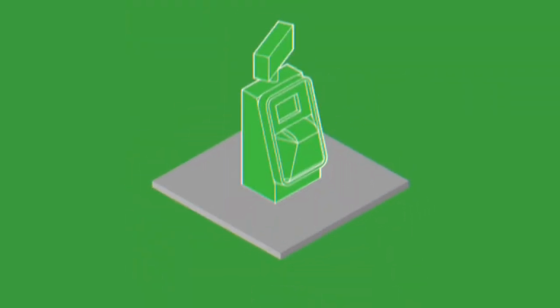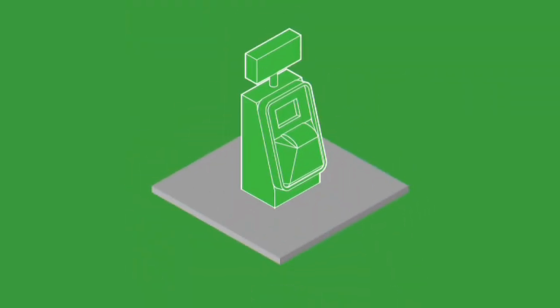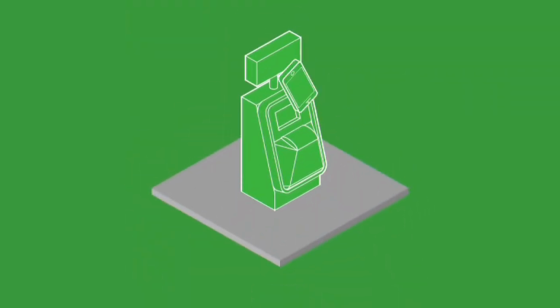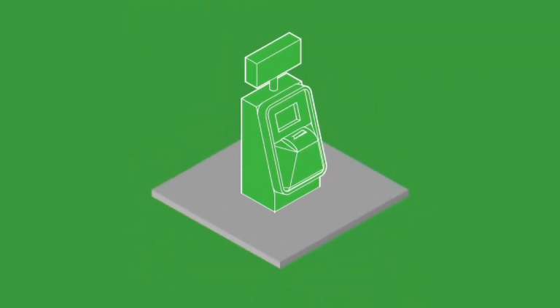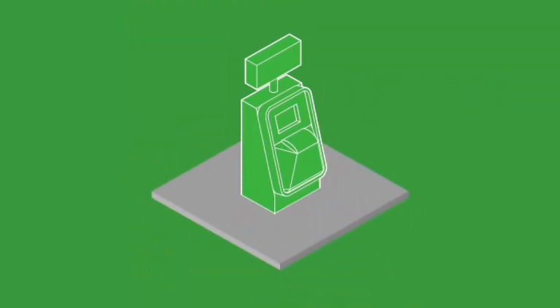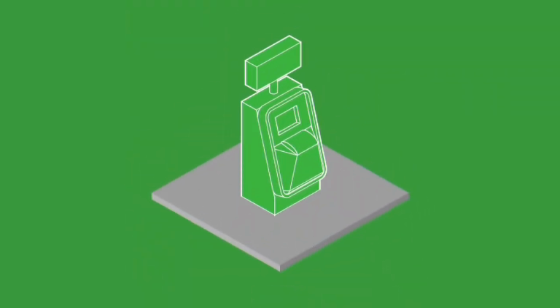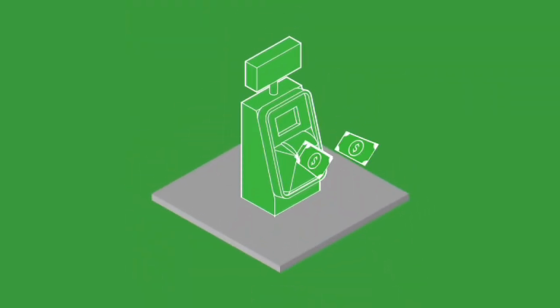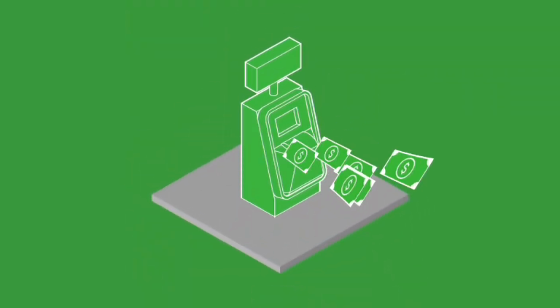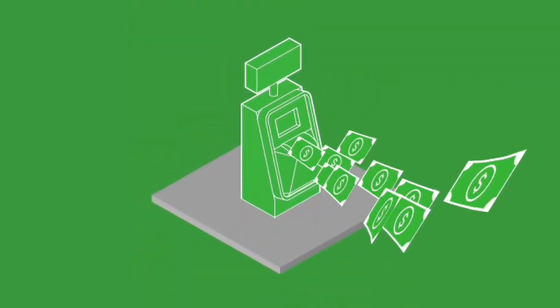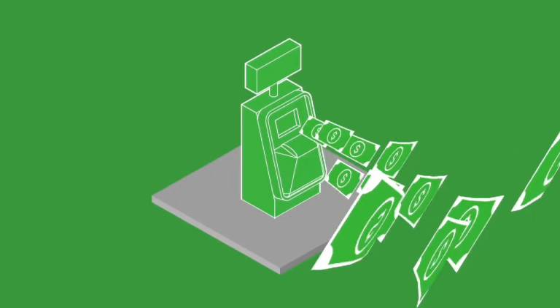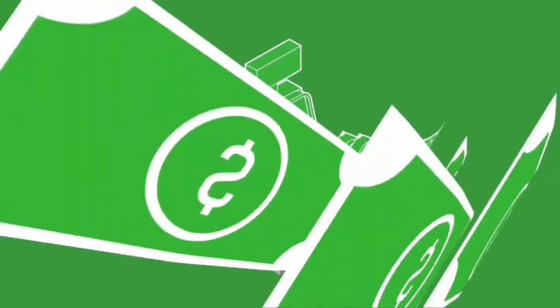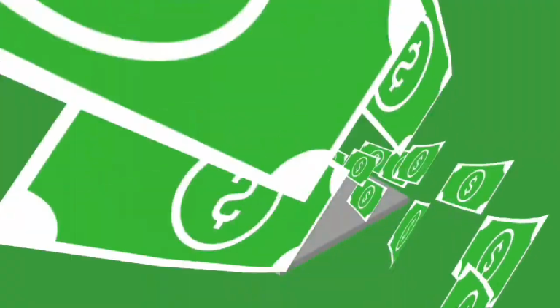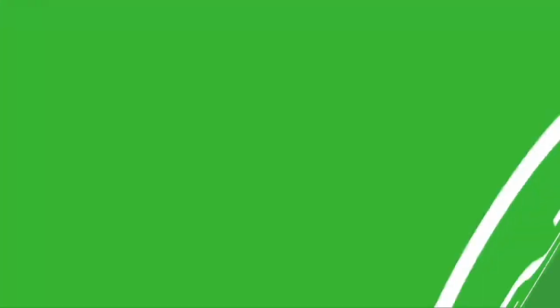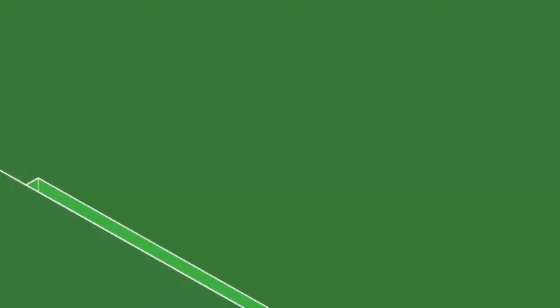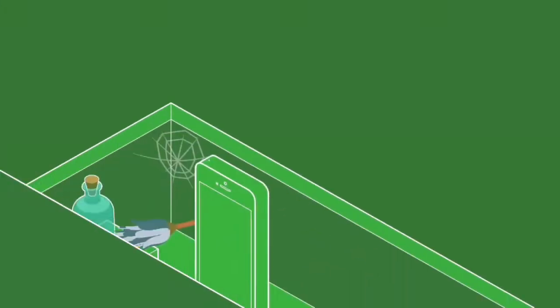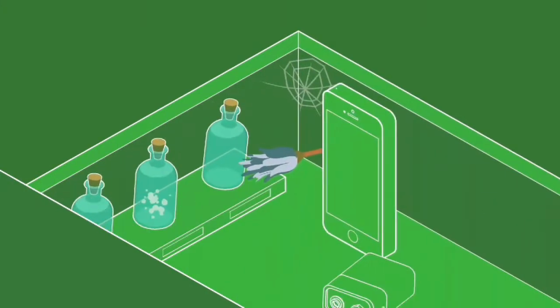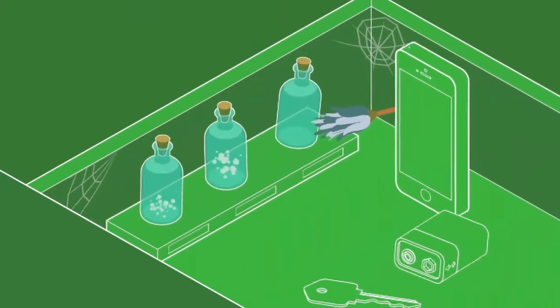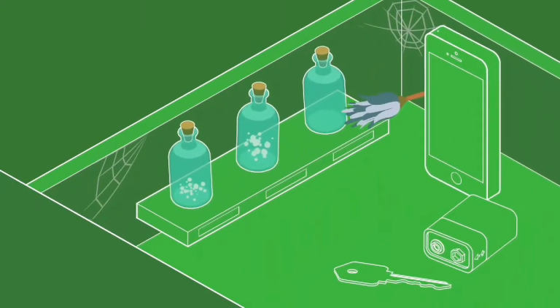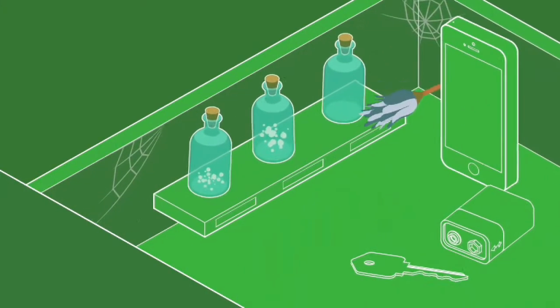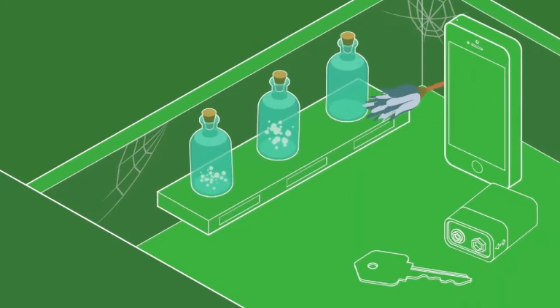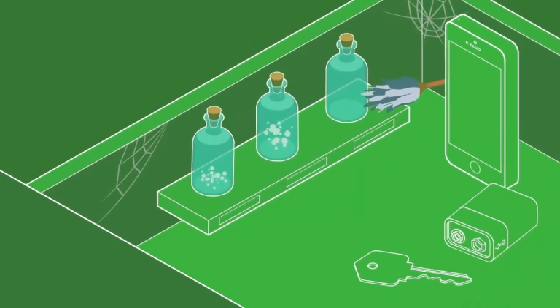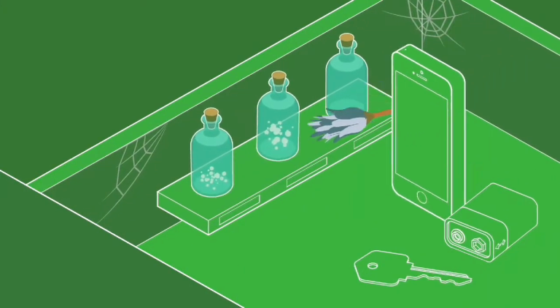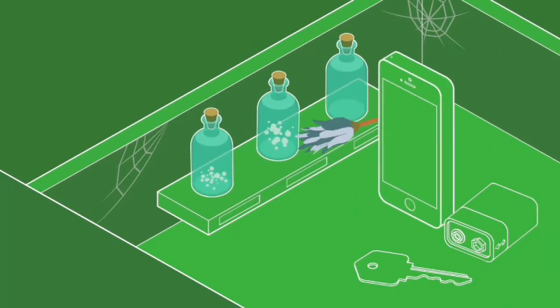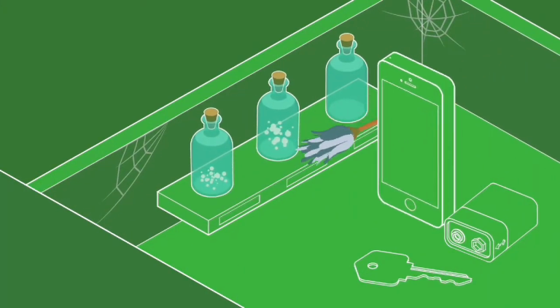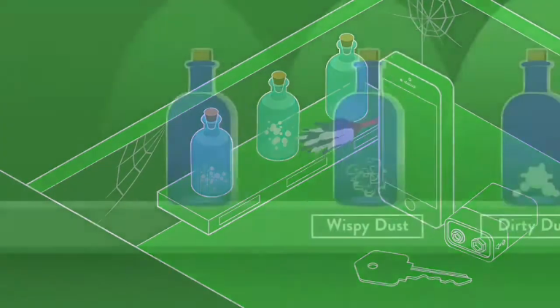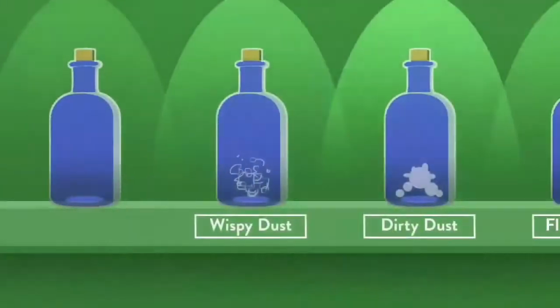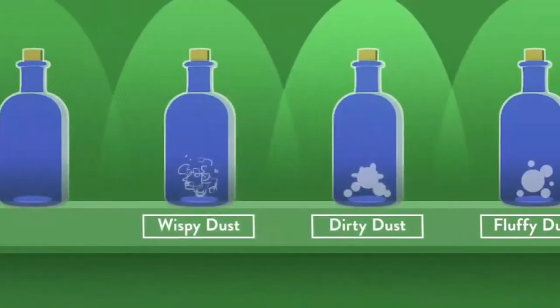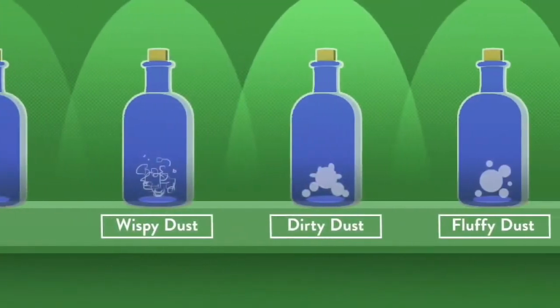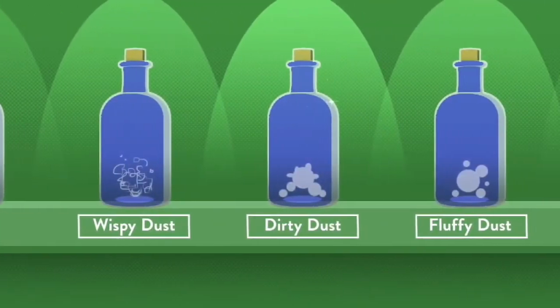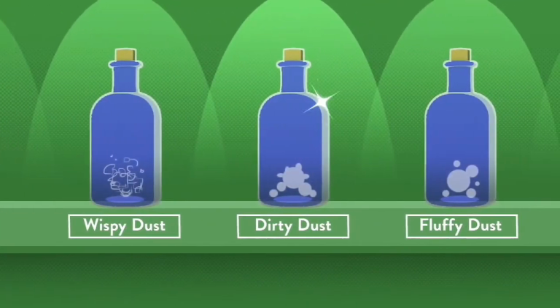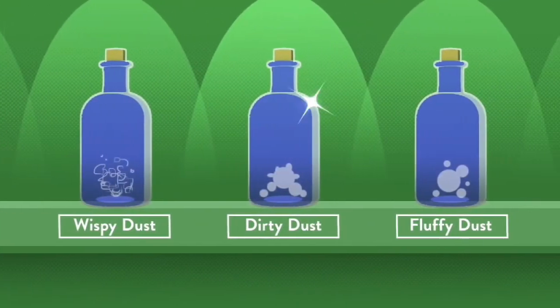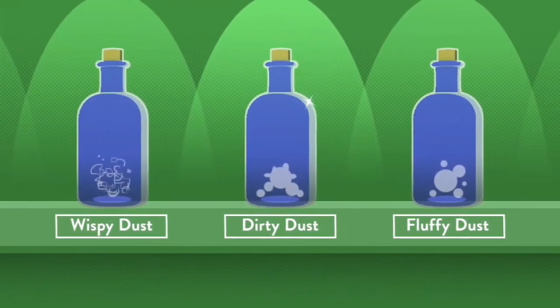EcoATM can instantly recycle your old phone or tablet into cash in three easy steps. Sounds better than collecting dust in that drawer full of random junk, doesn't it?